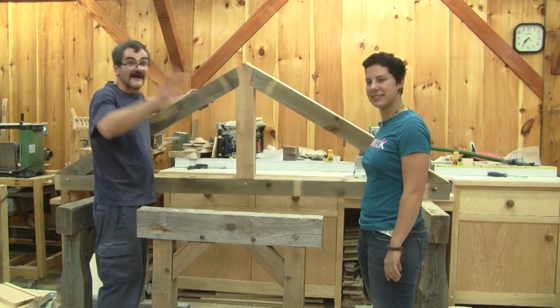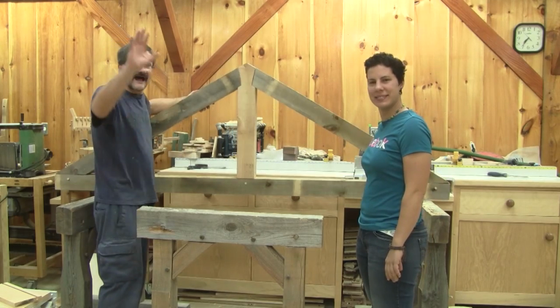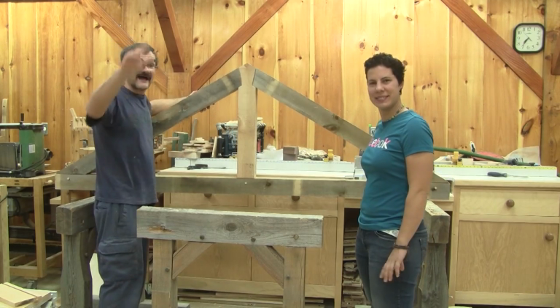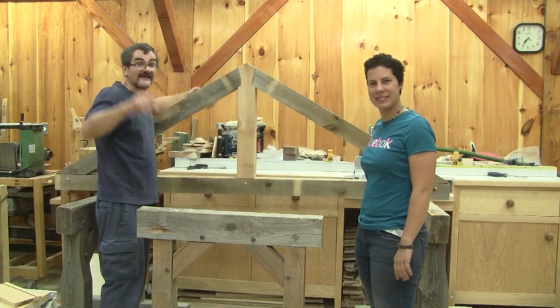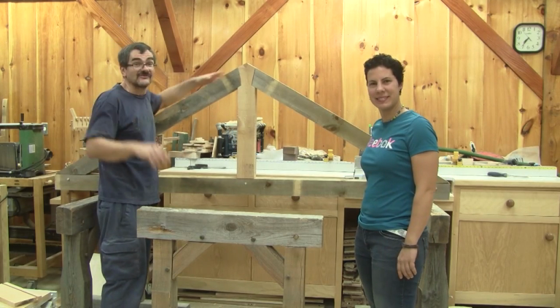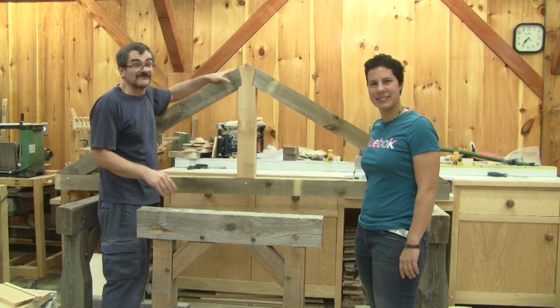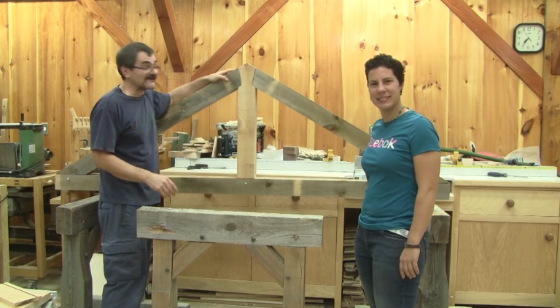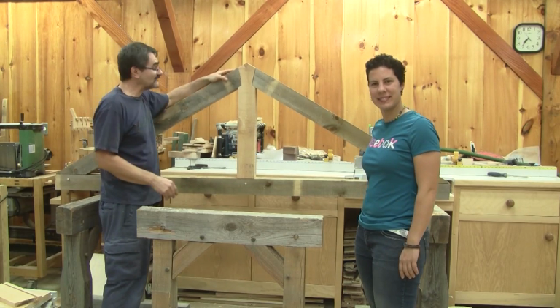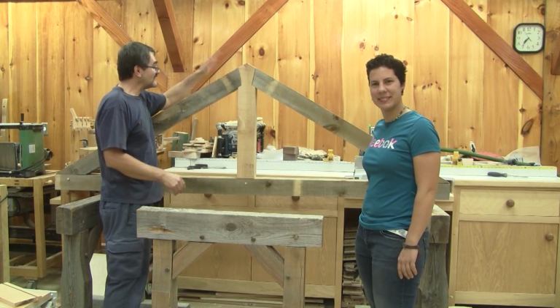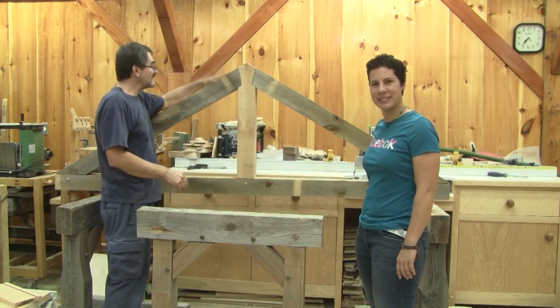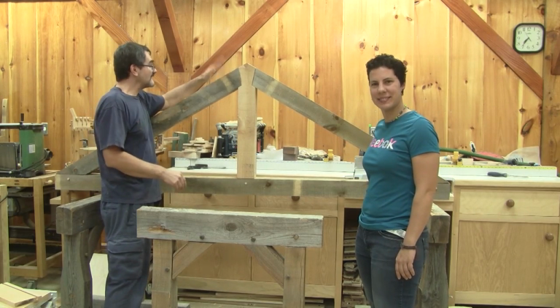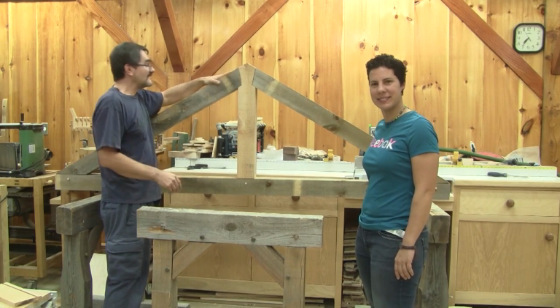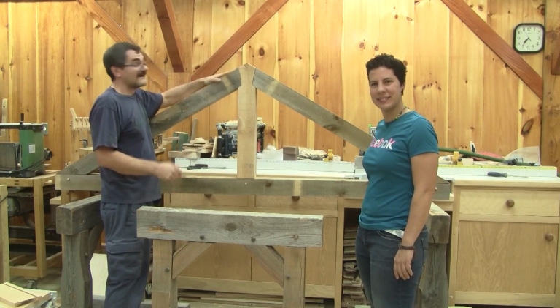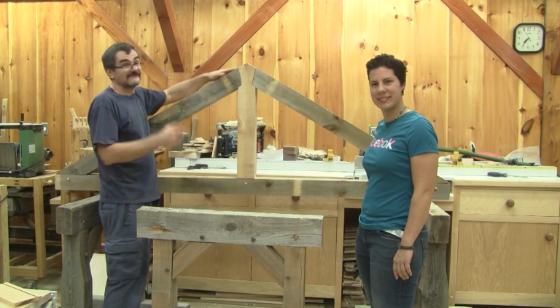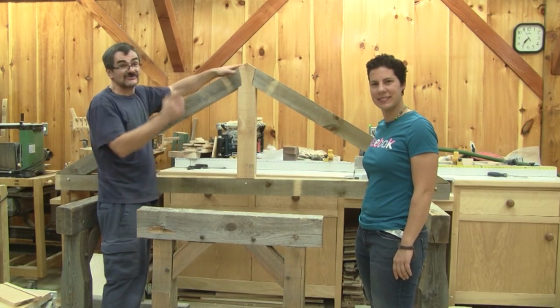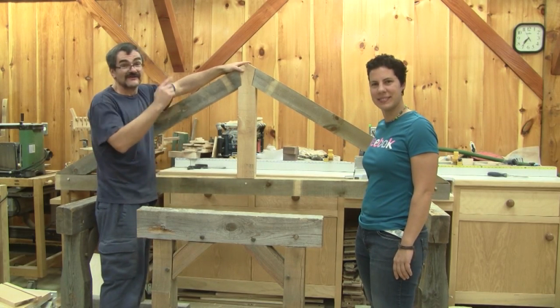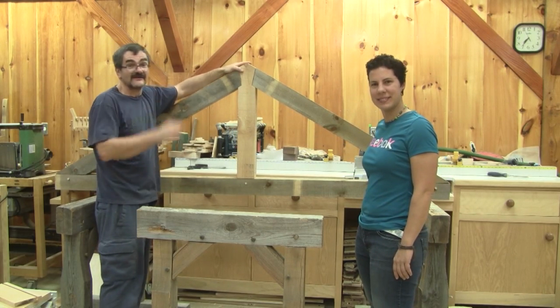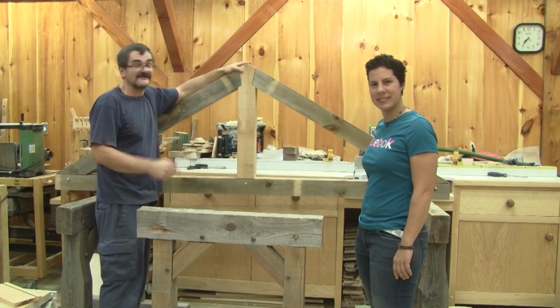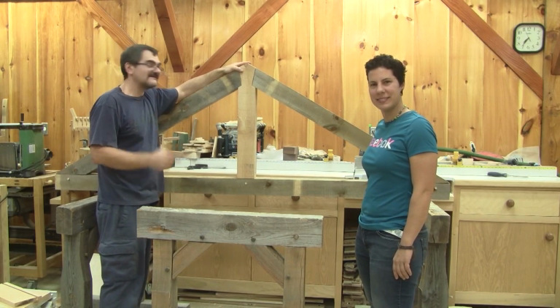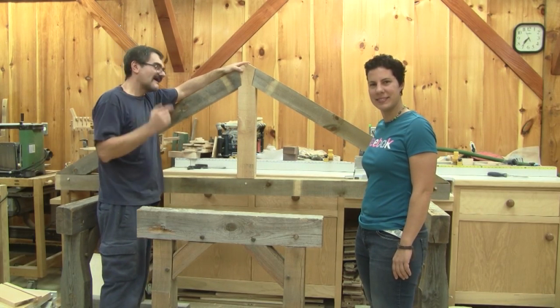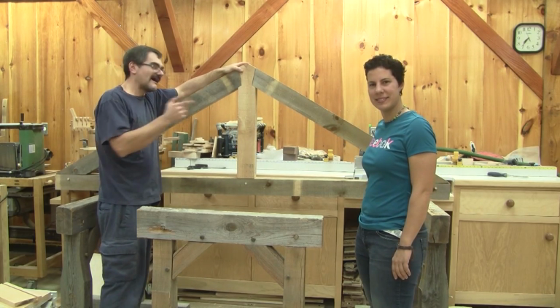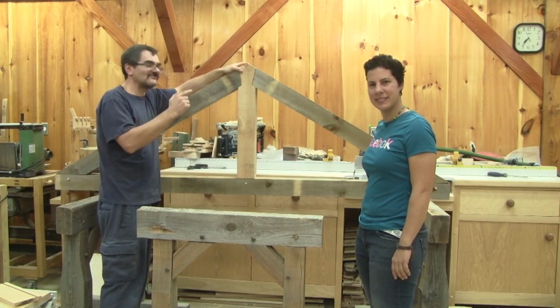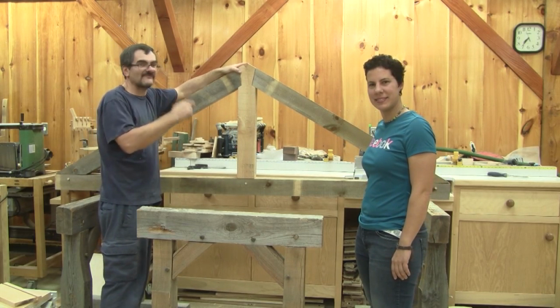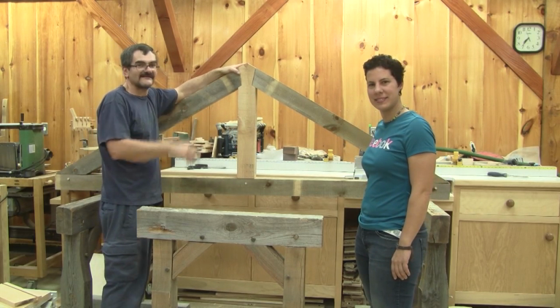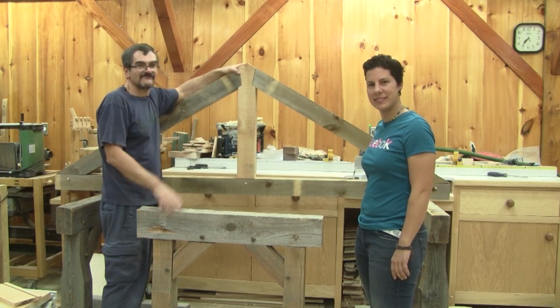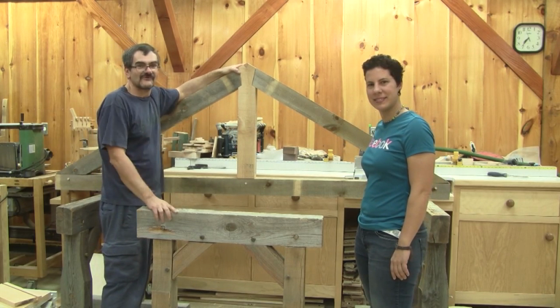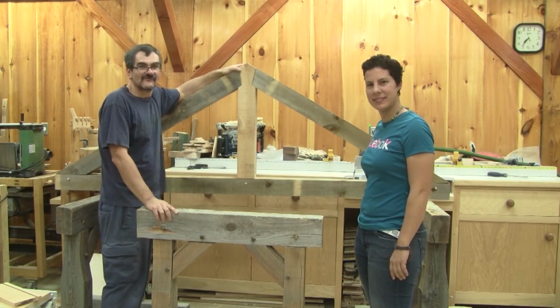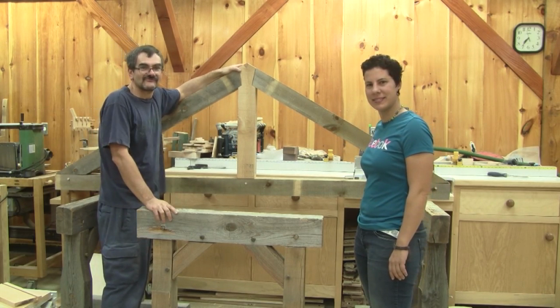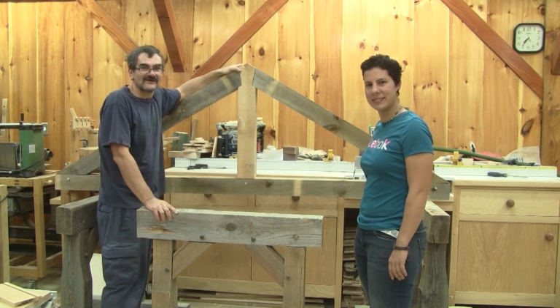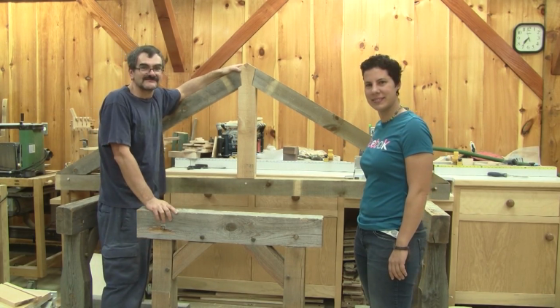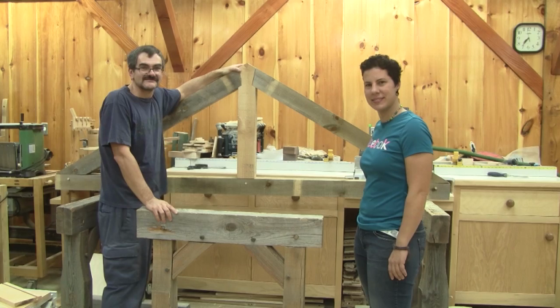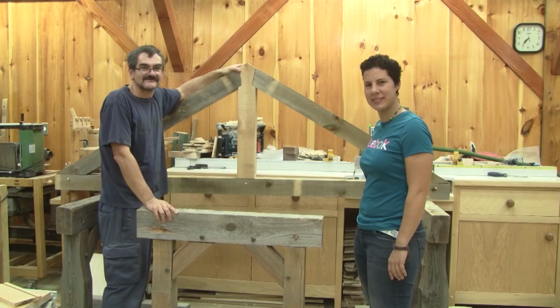Hi, I'm Louis Tucker. Today I'm showing Caroline how to make timber frame trusses.